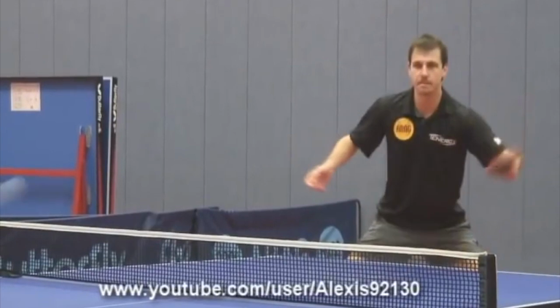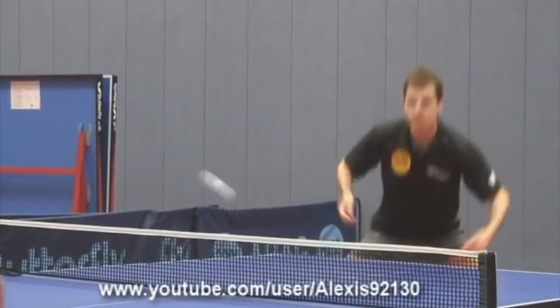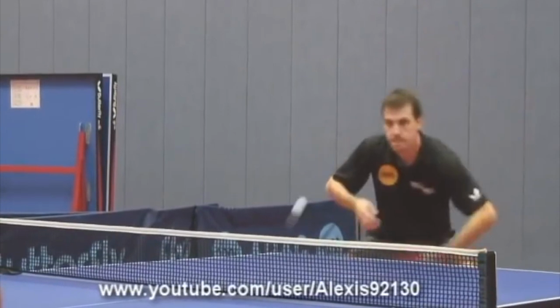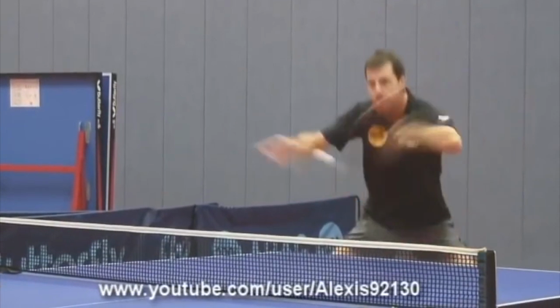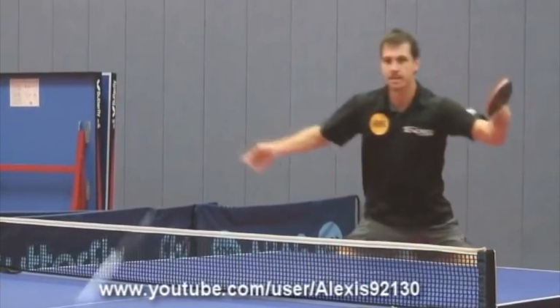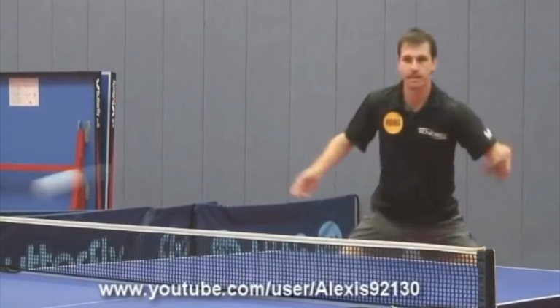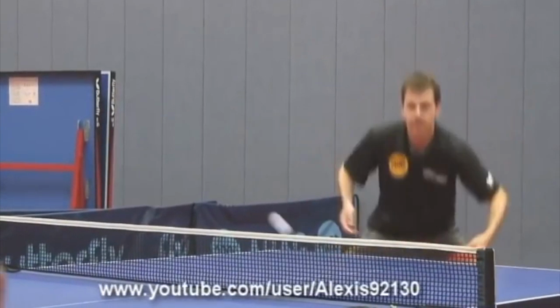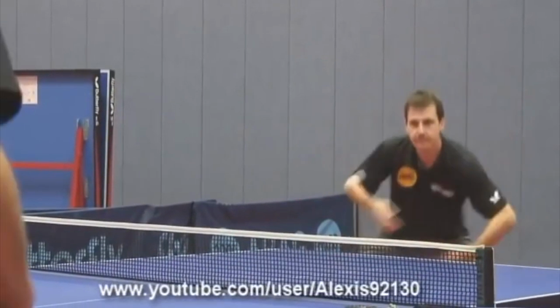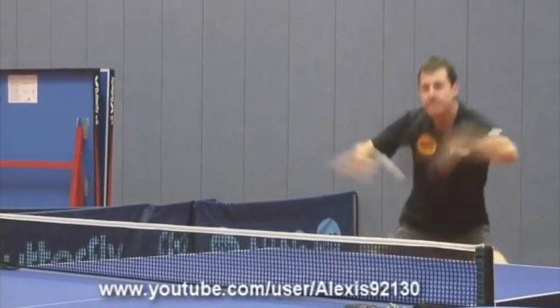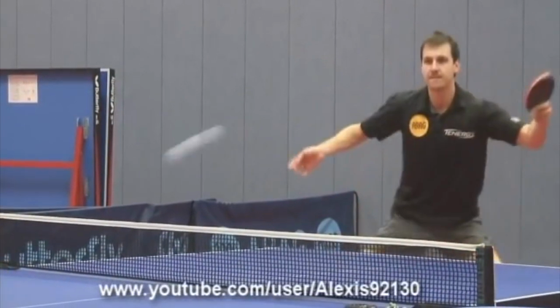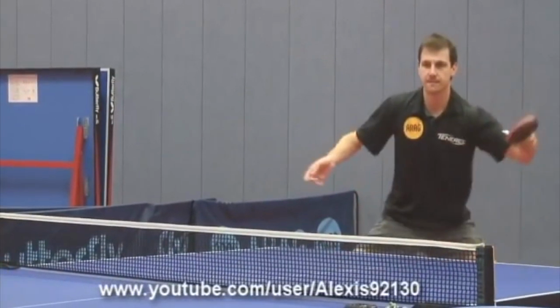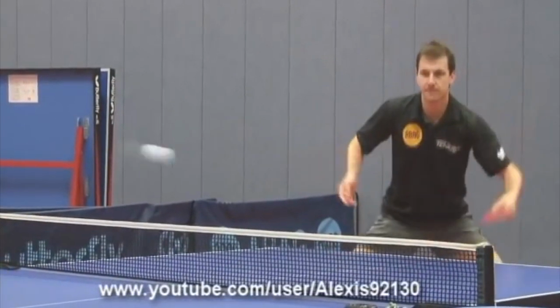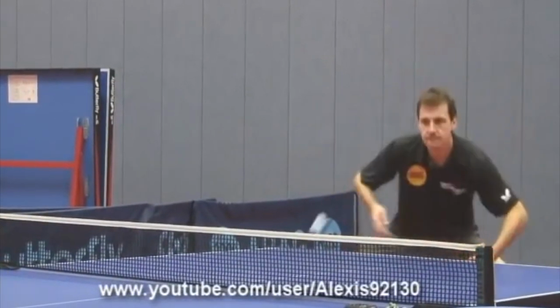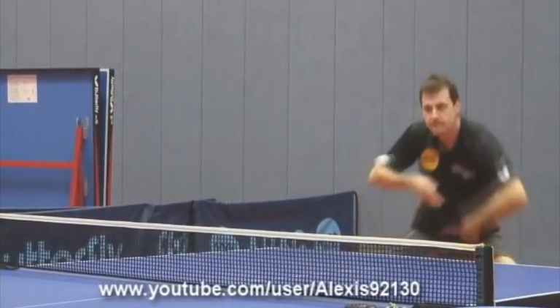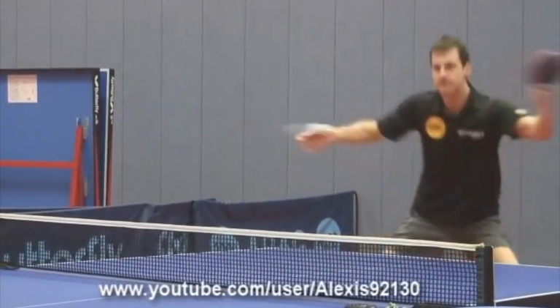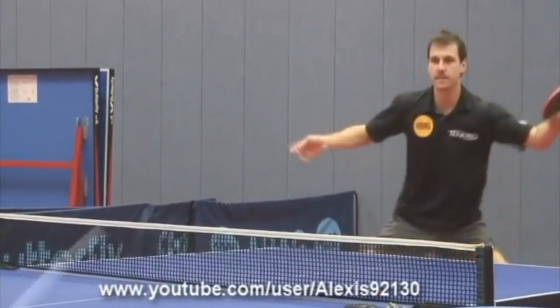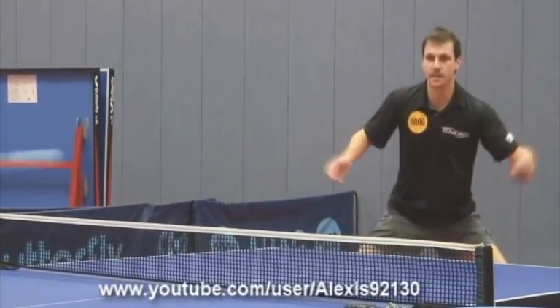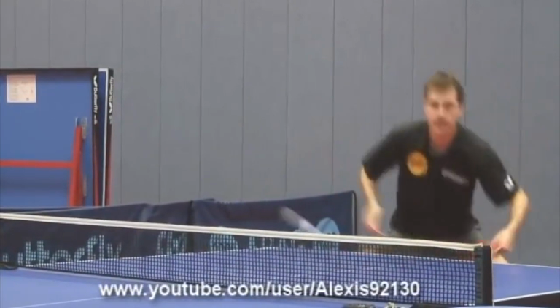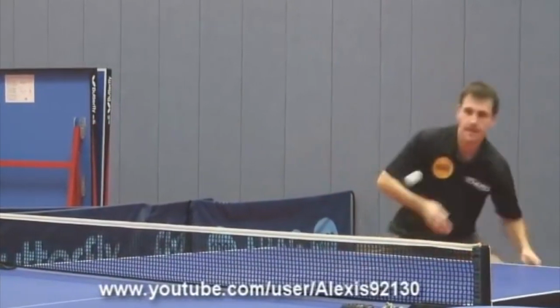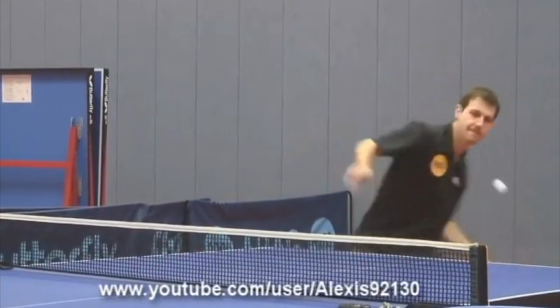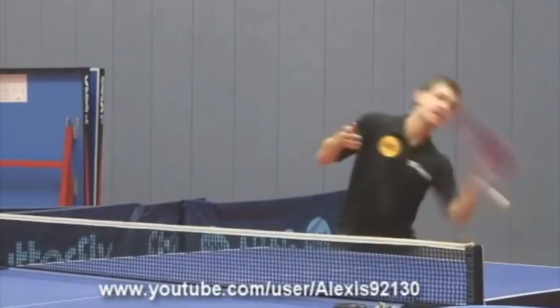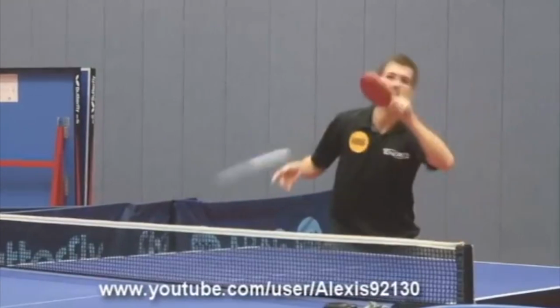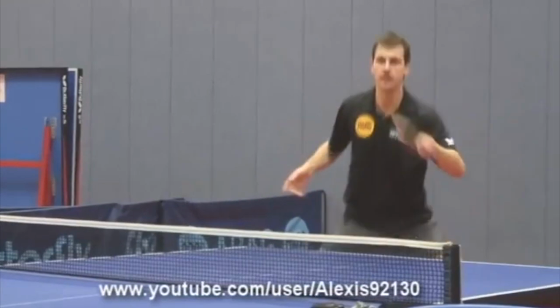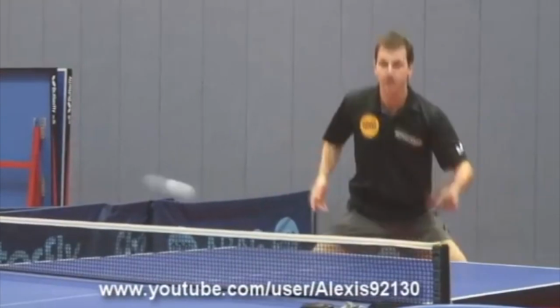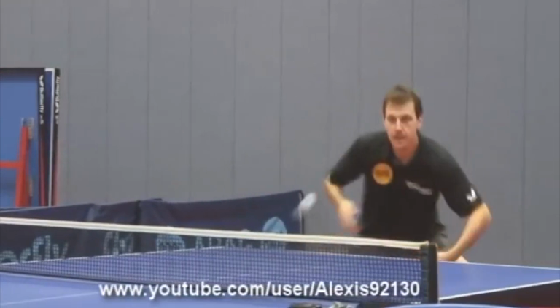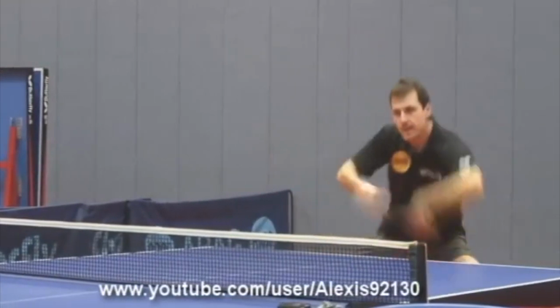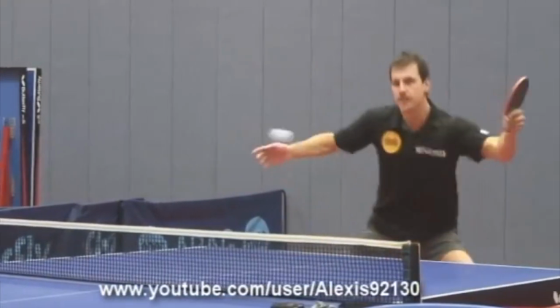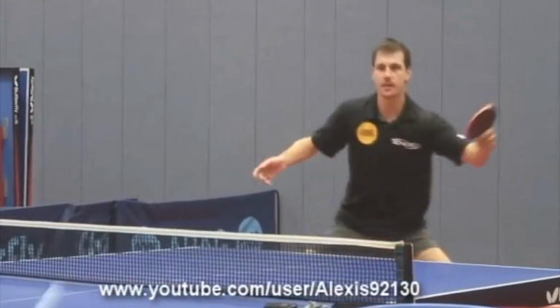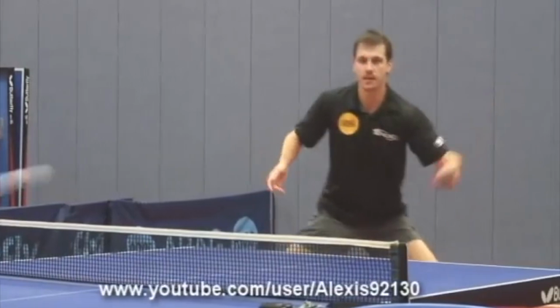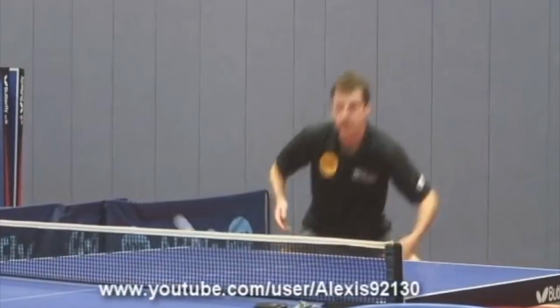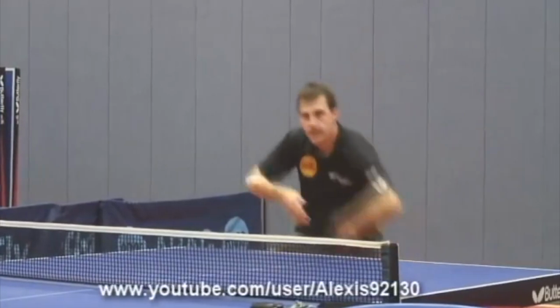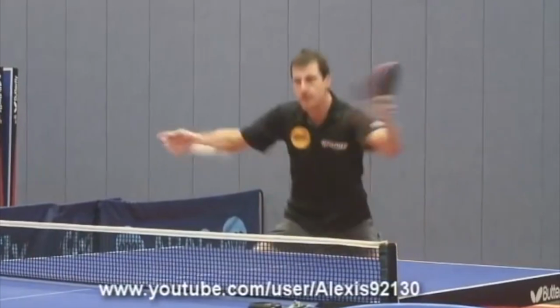Look at this training video — I feel the backhand is a lot more free-flowing in this.